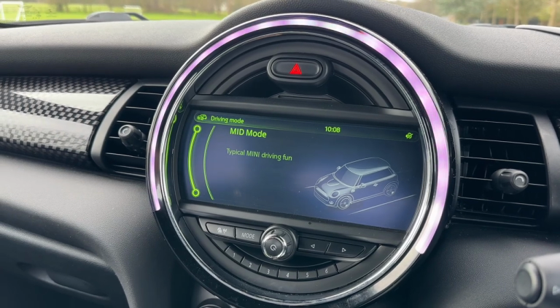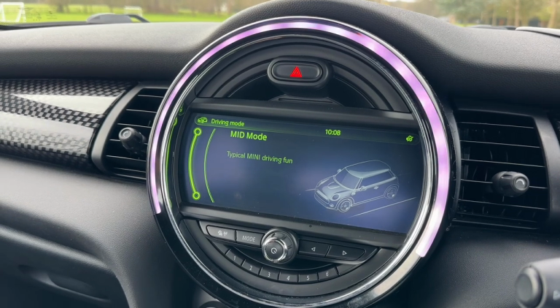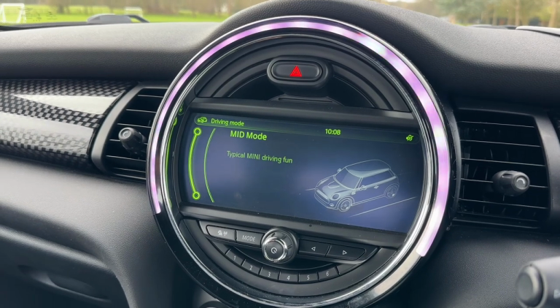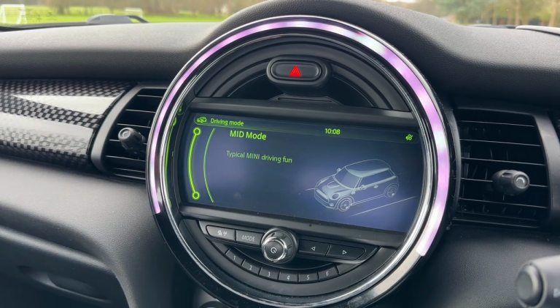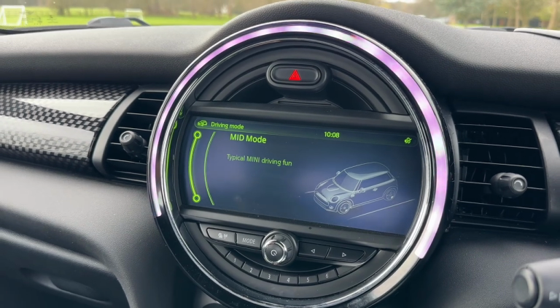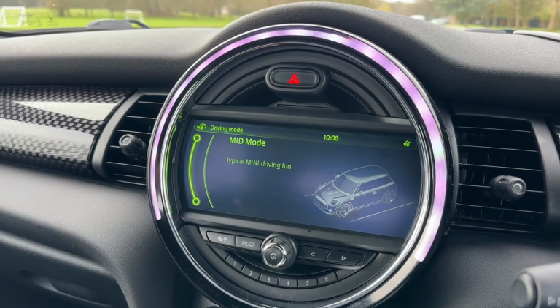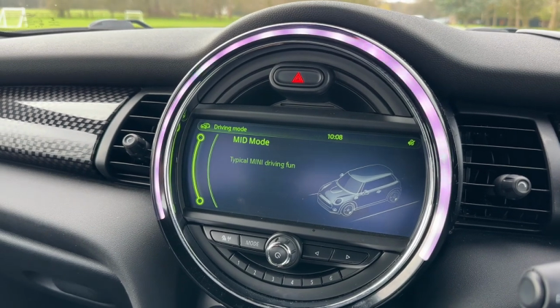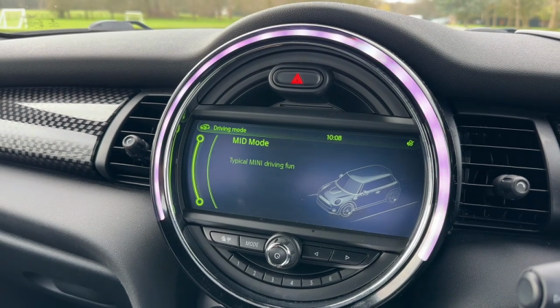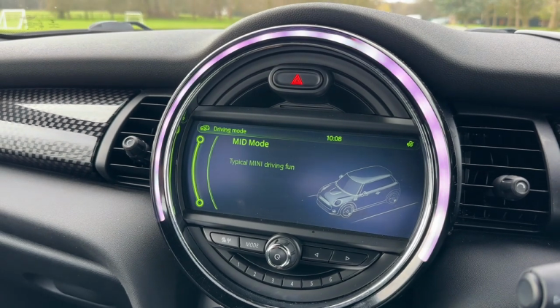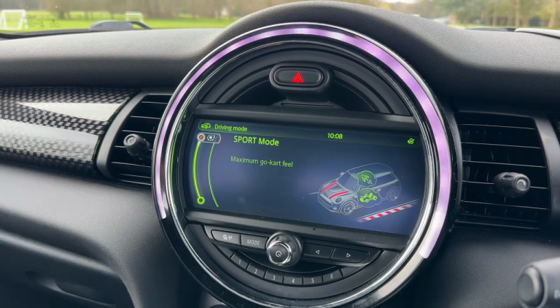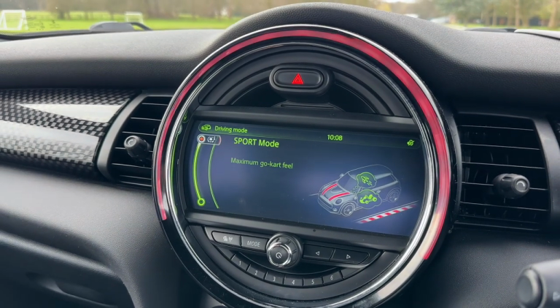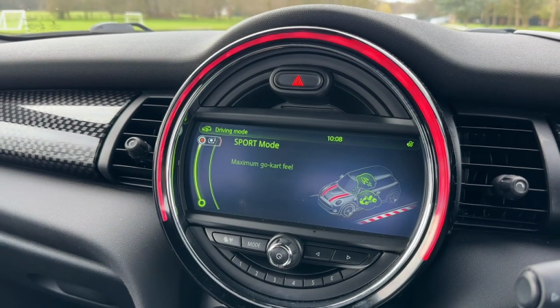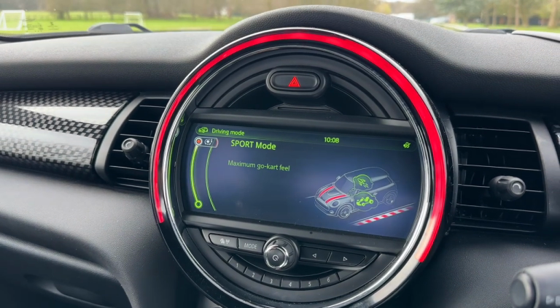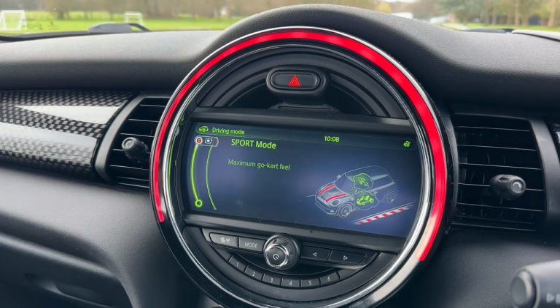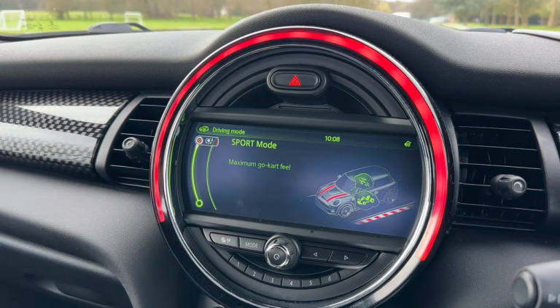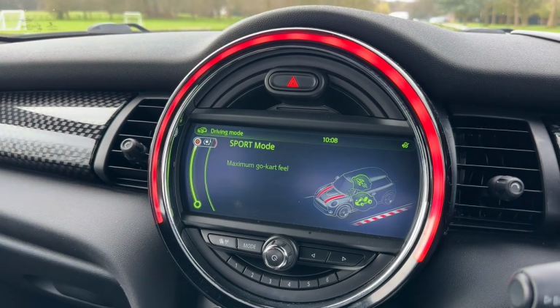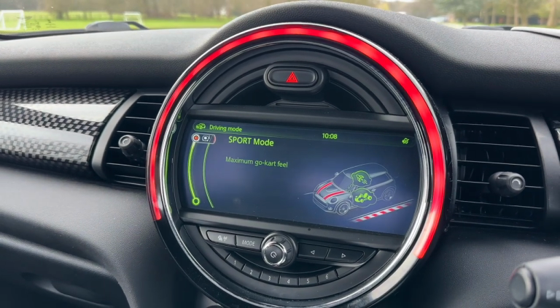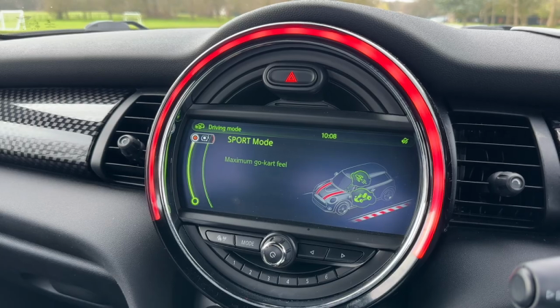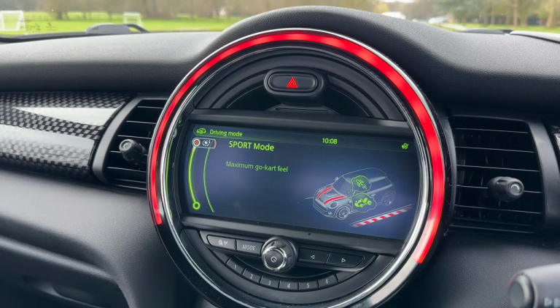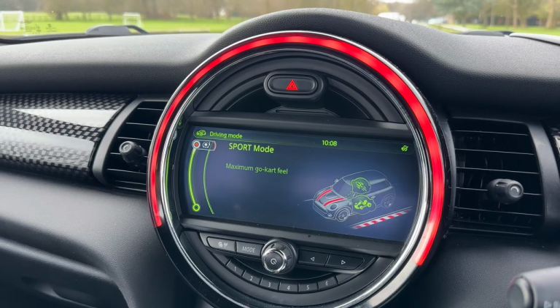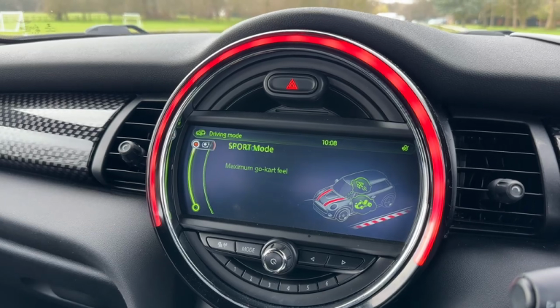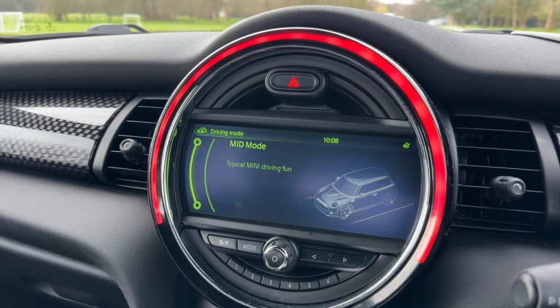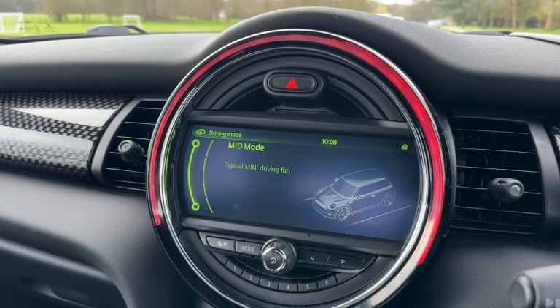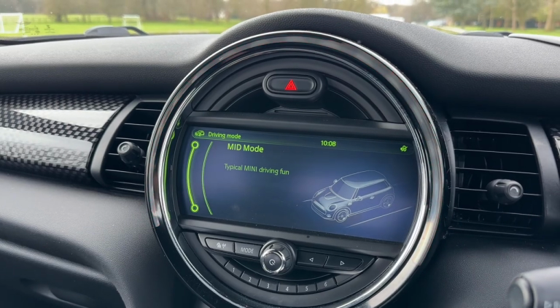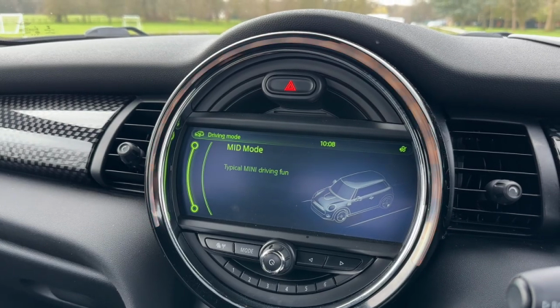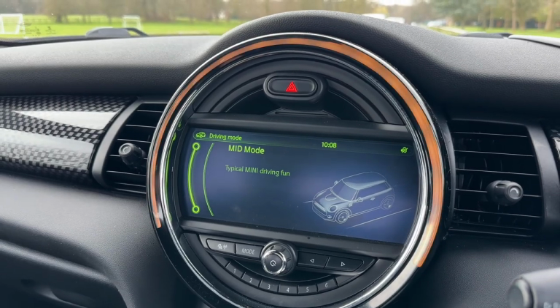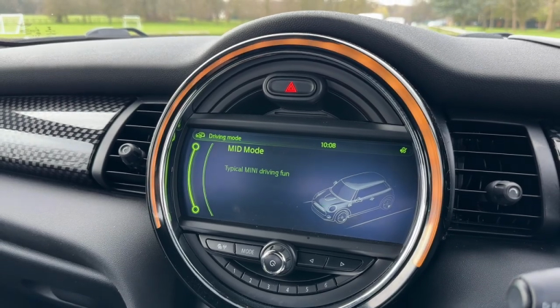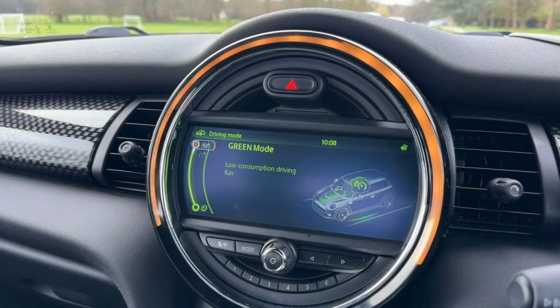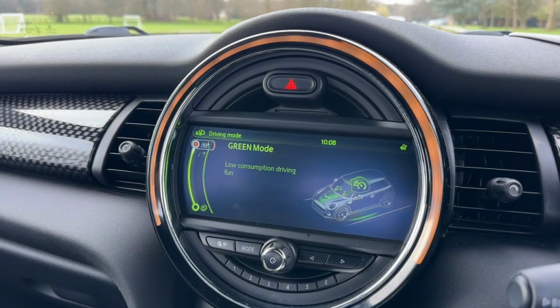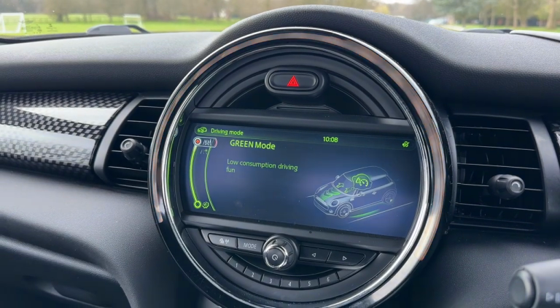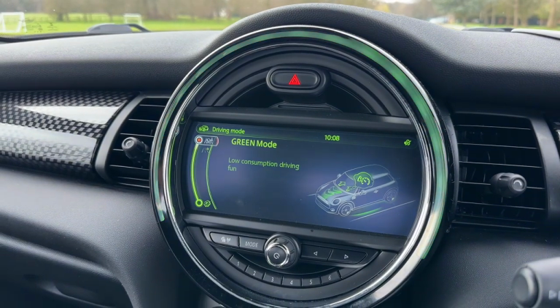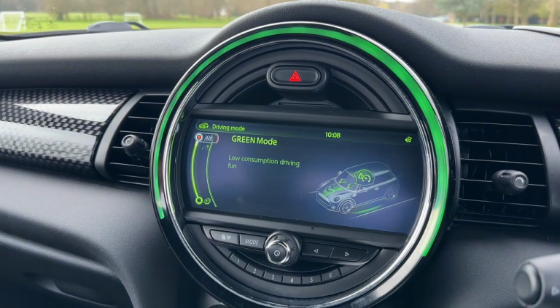Mid mode is your everyday driving essentially, with sport mode for a more spirited drive and green mode for fuel efficiency.